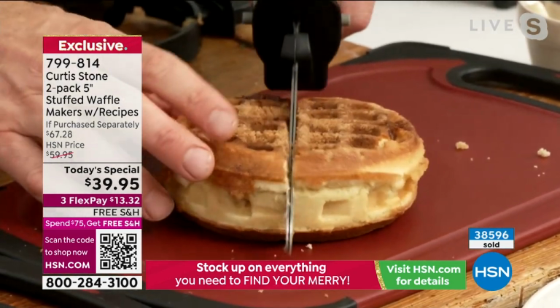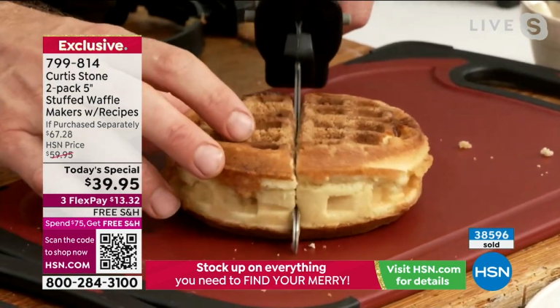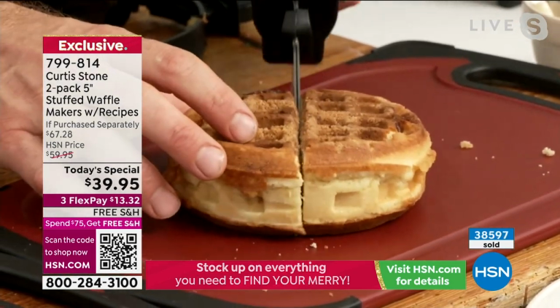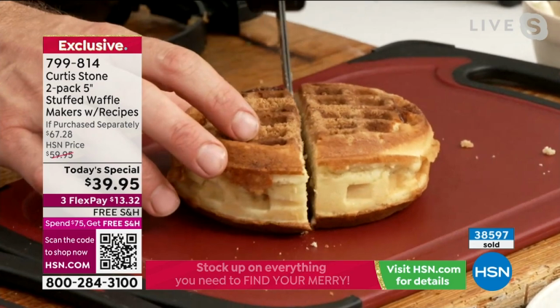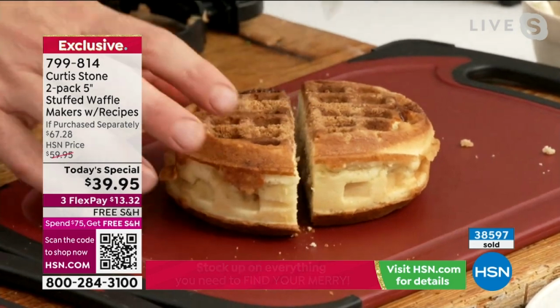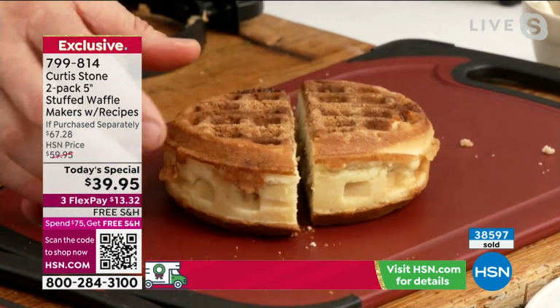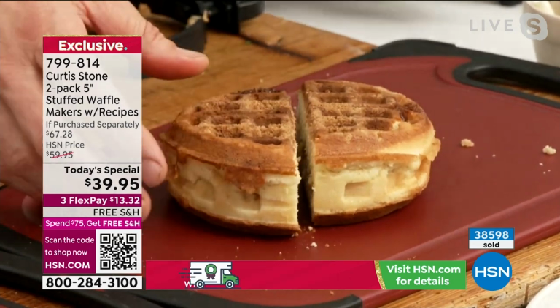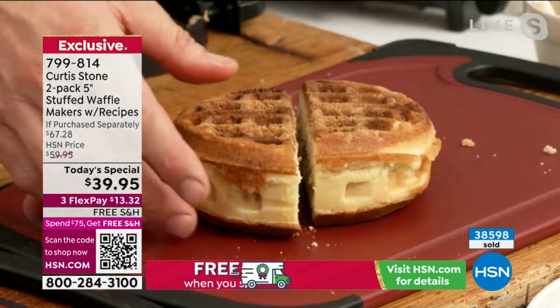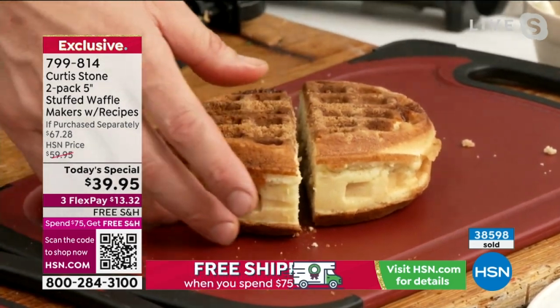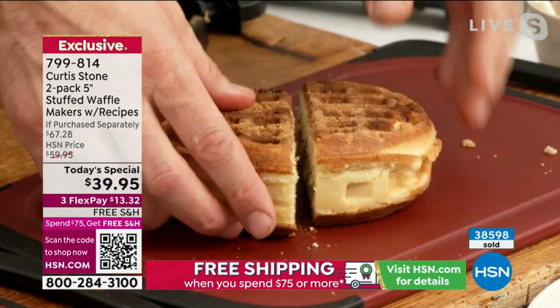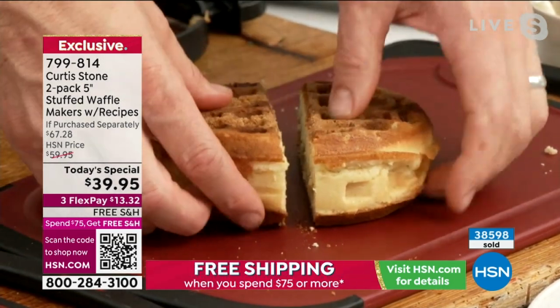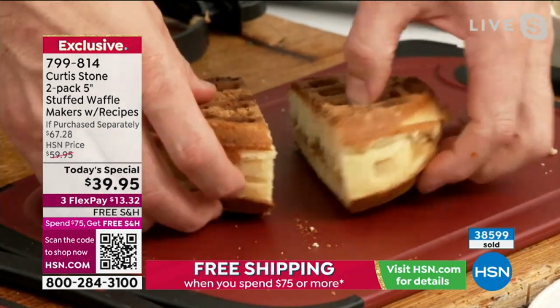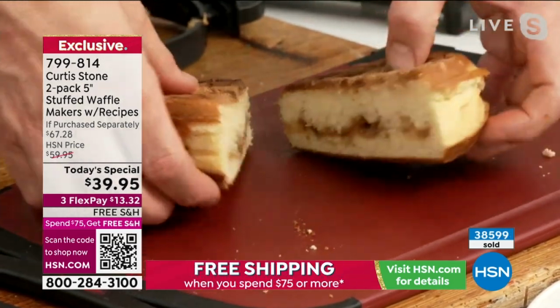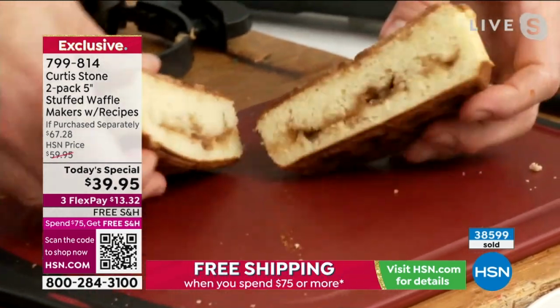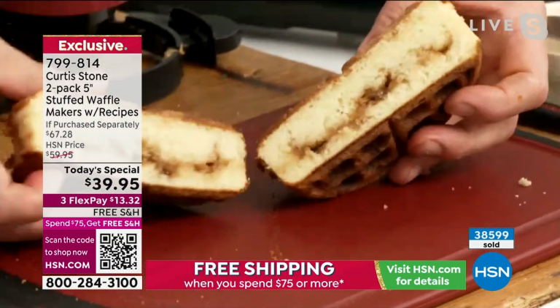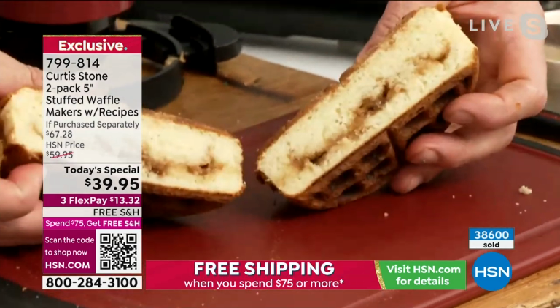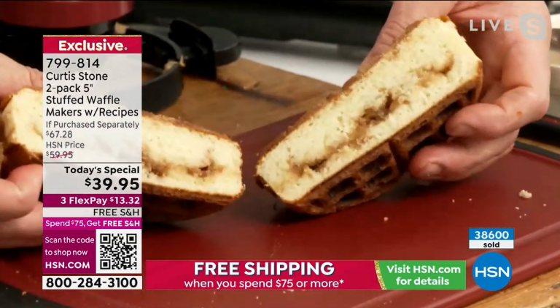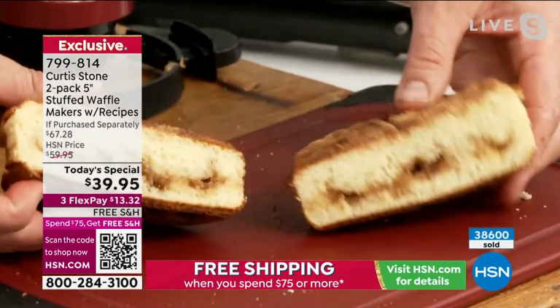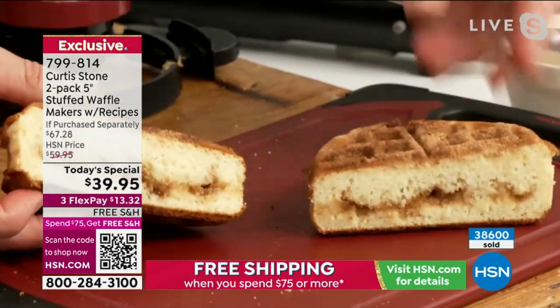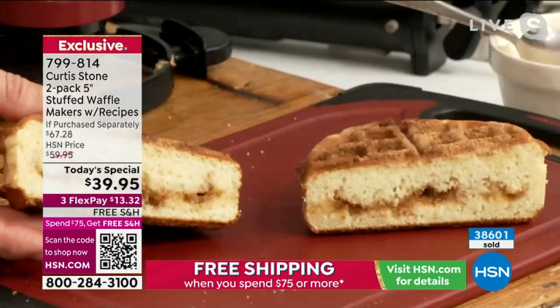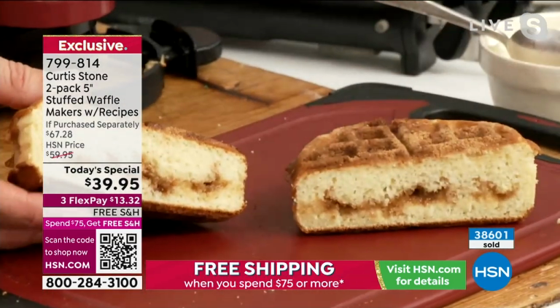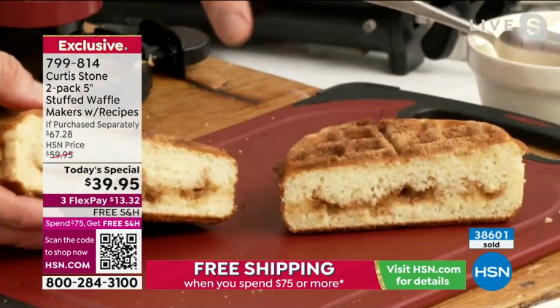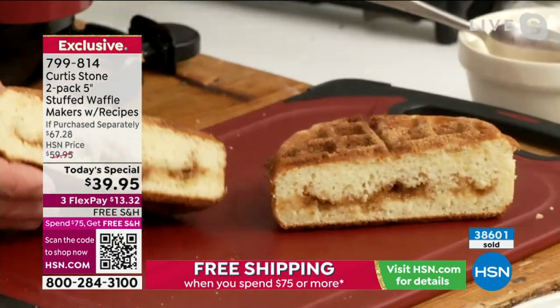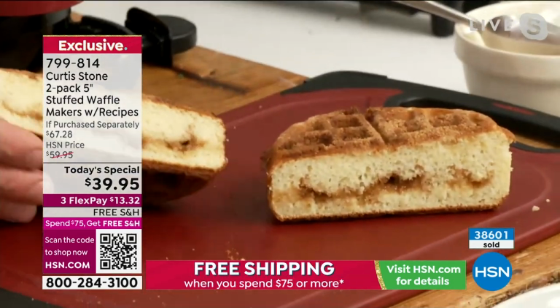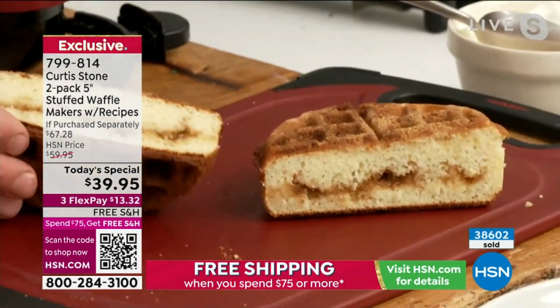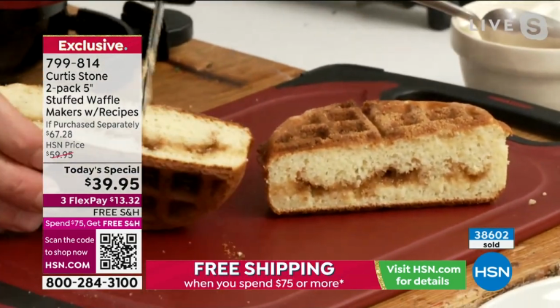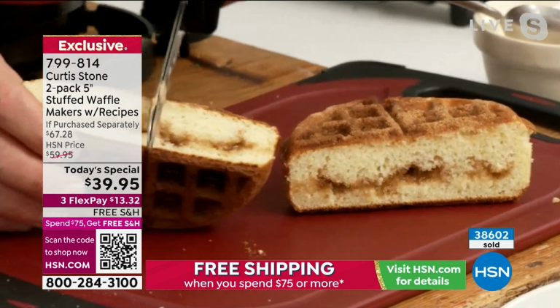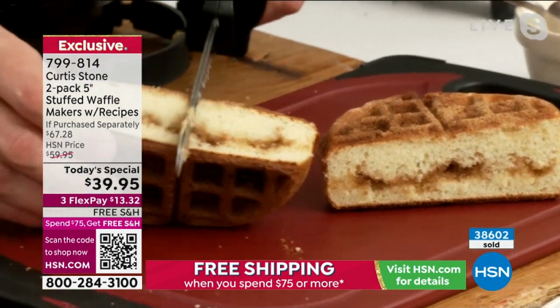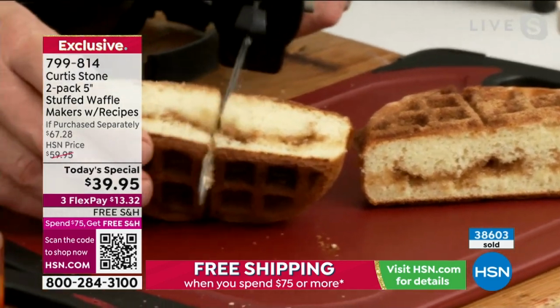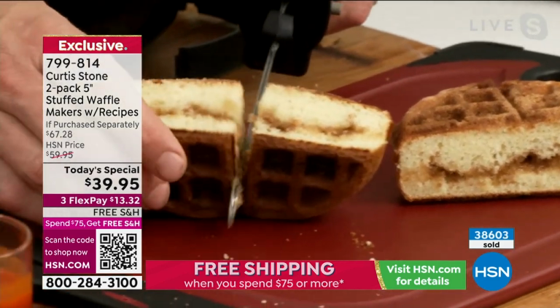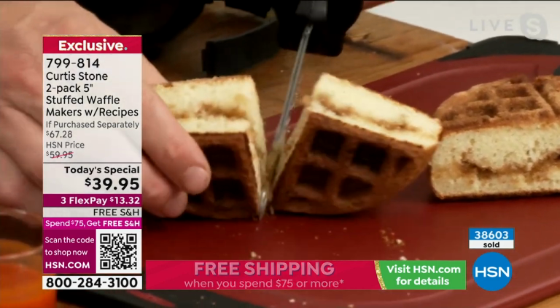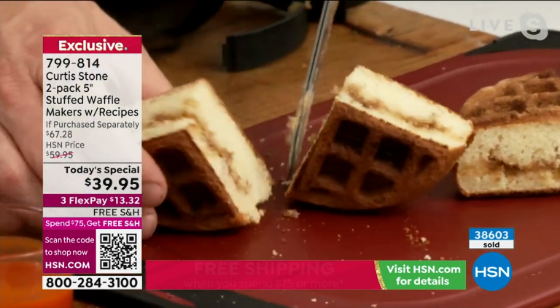A couple of waffles made at home instead of going out for them pays for the purchase. That's so crazy.